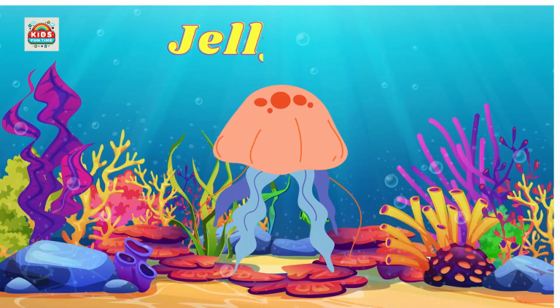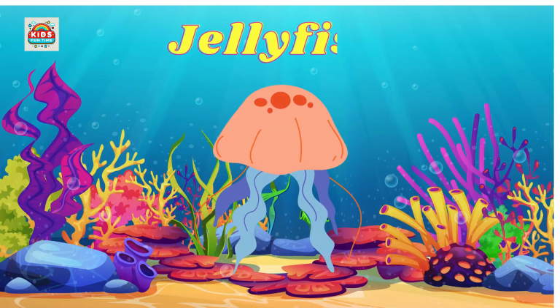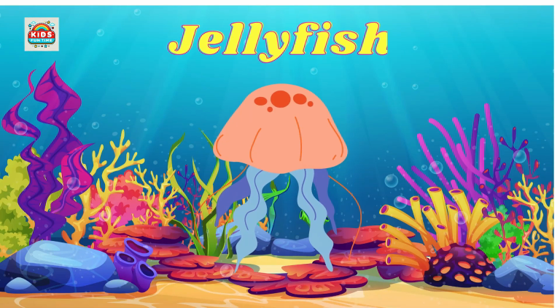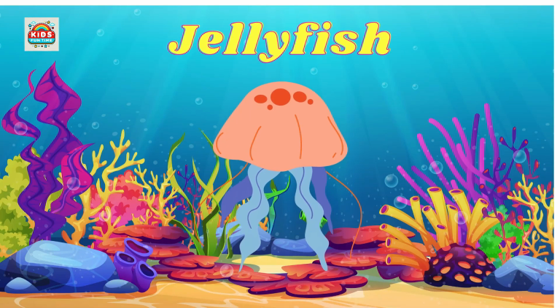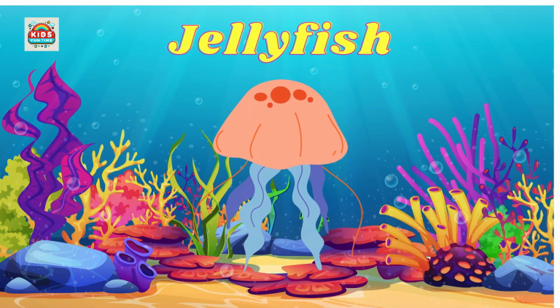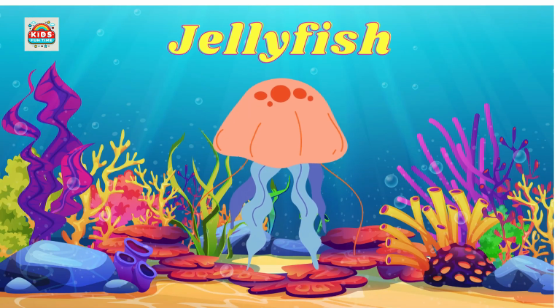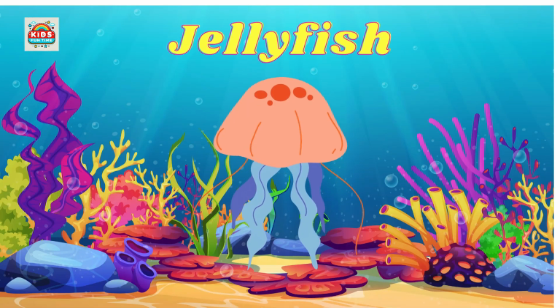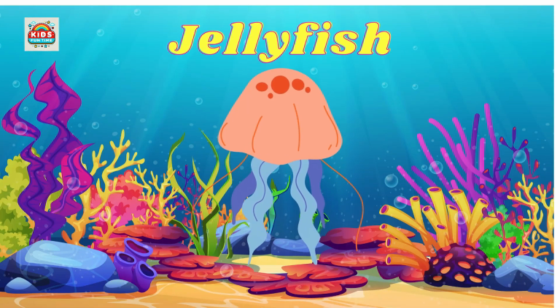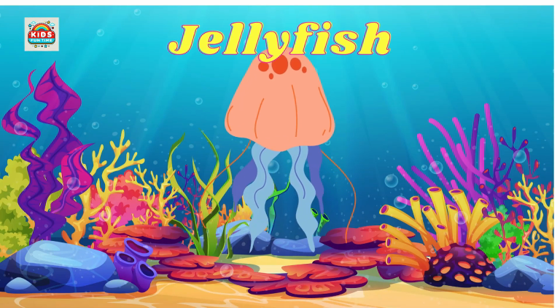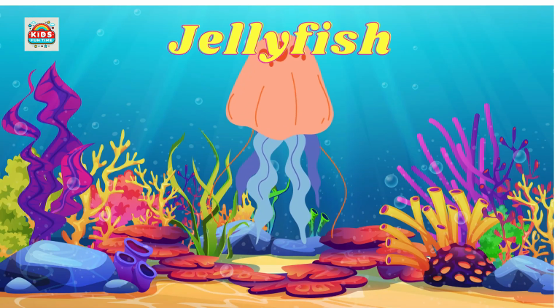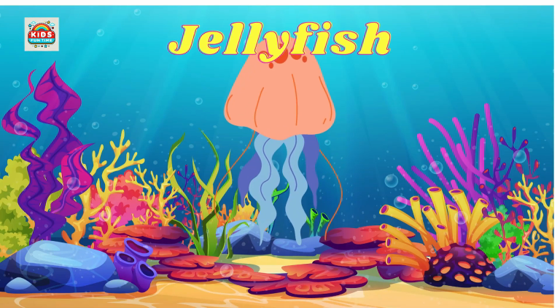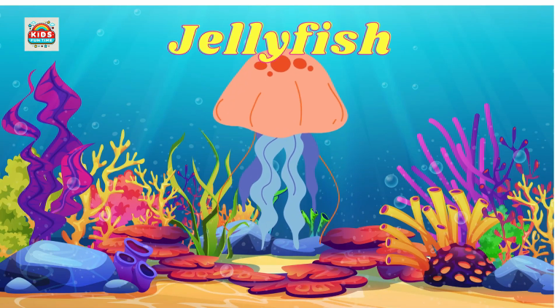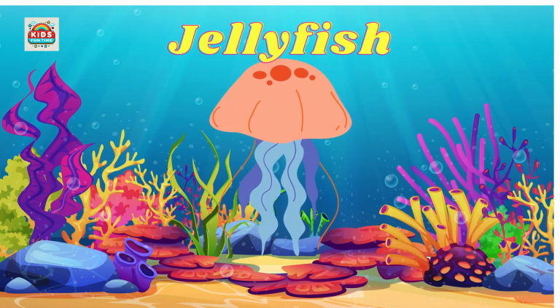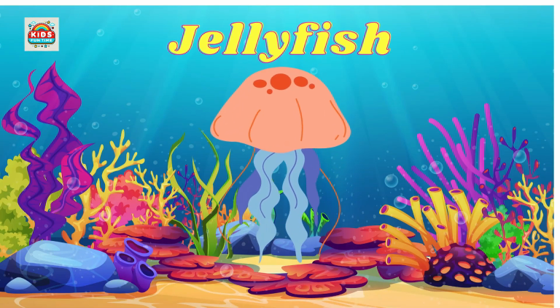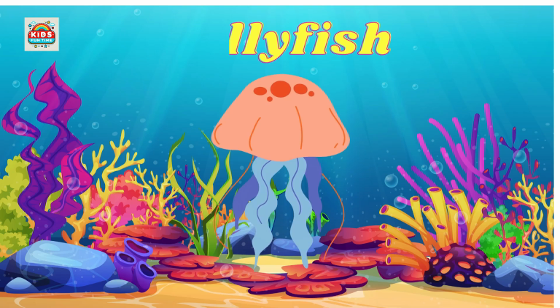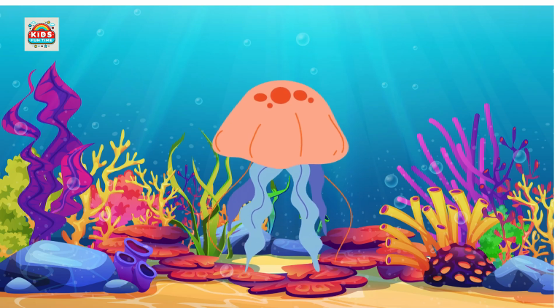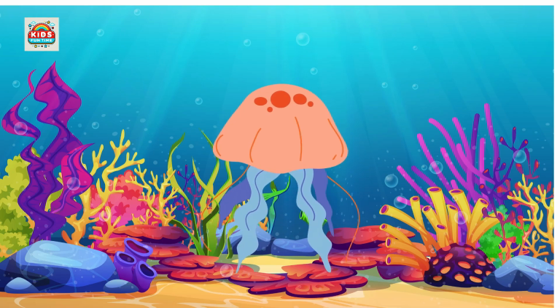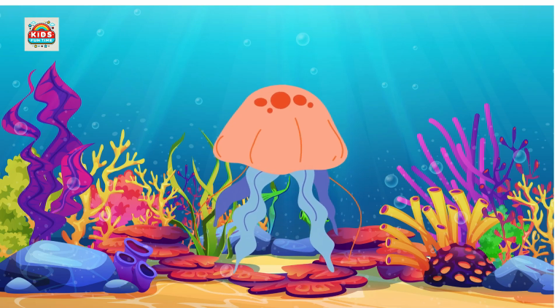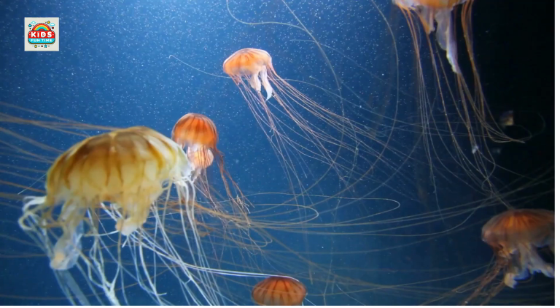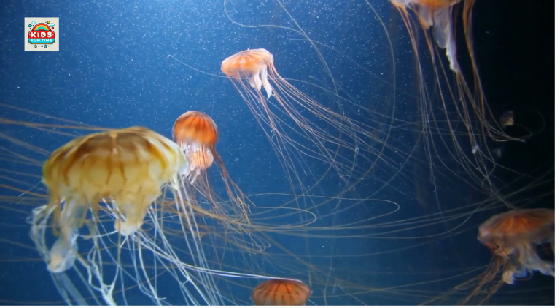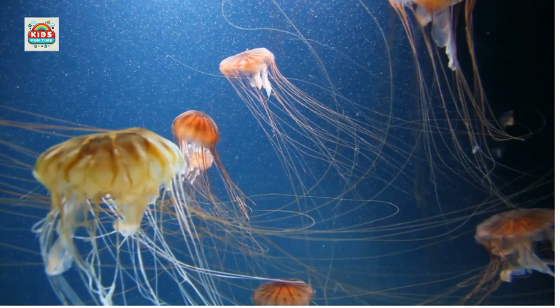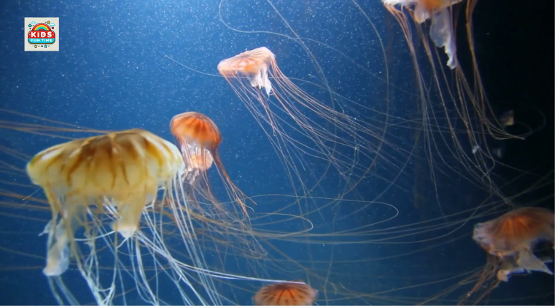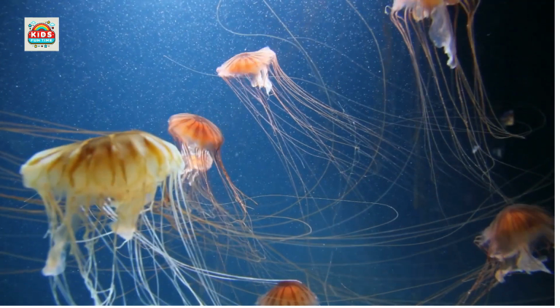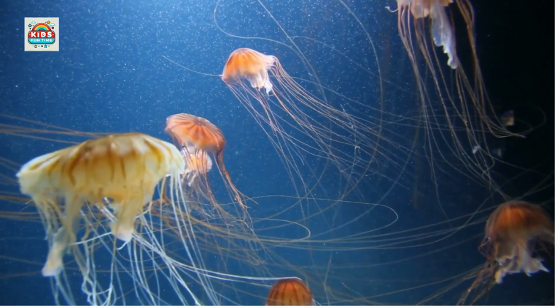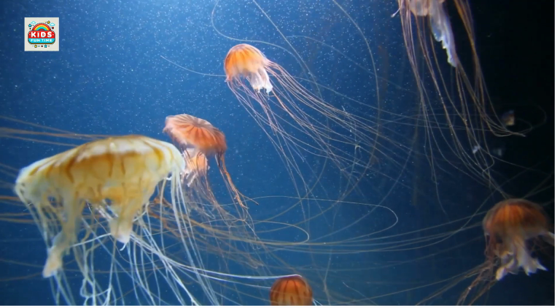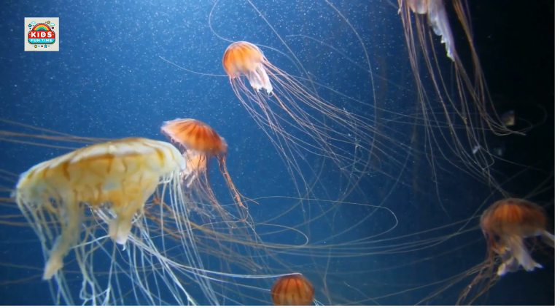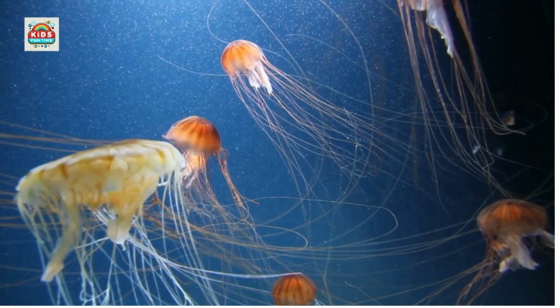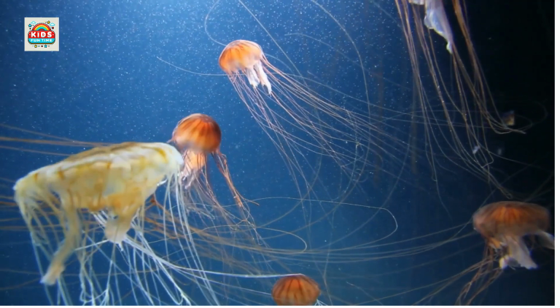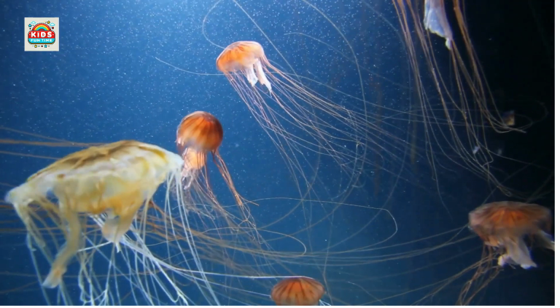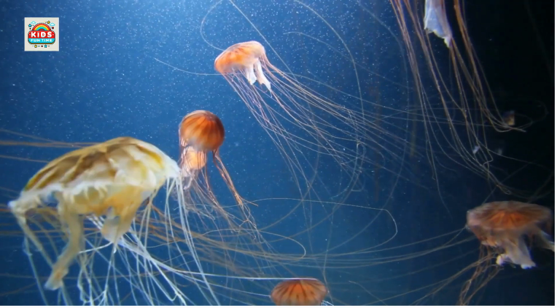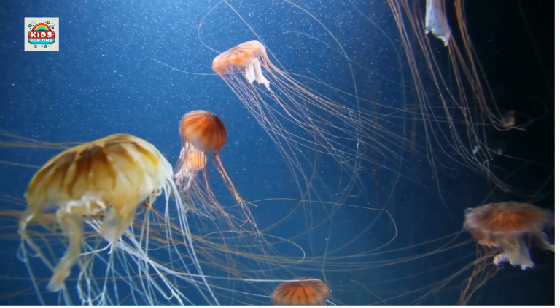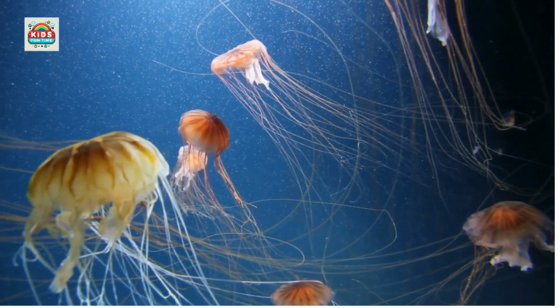Jellyfish. Transparent body, capable of bioluminescence and moves by contracting its body.